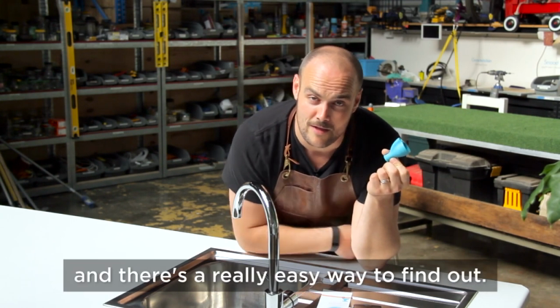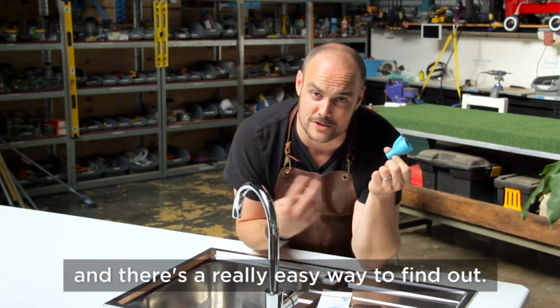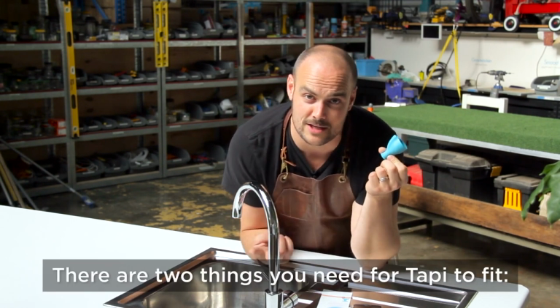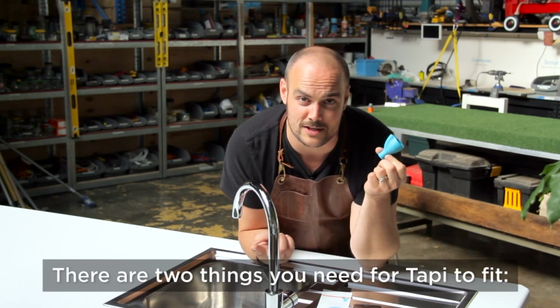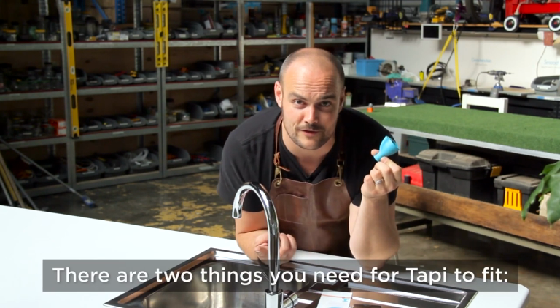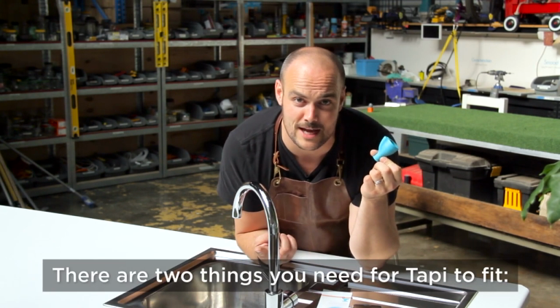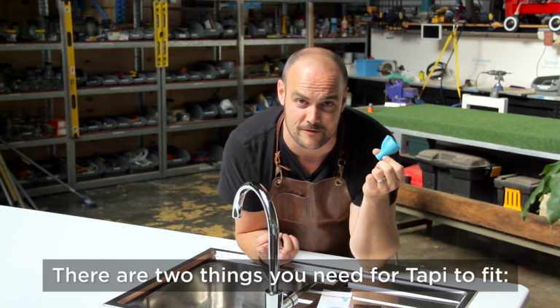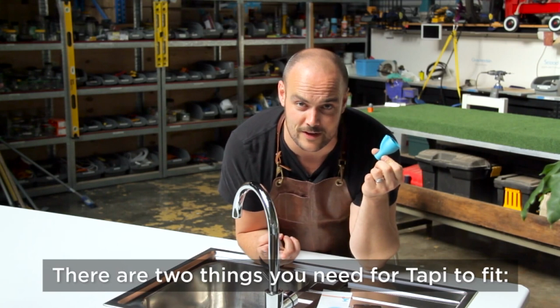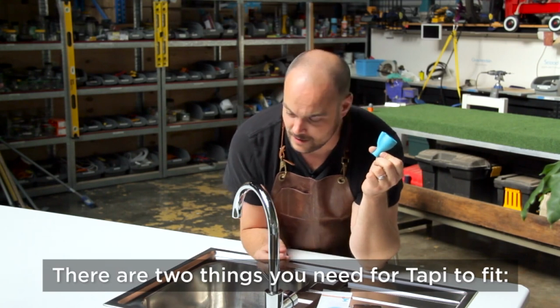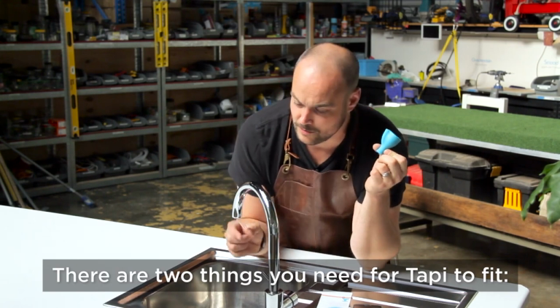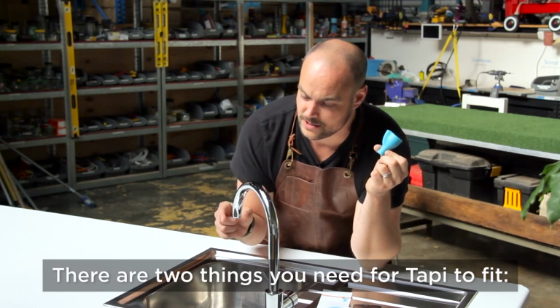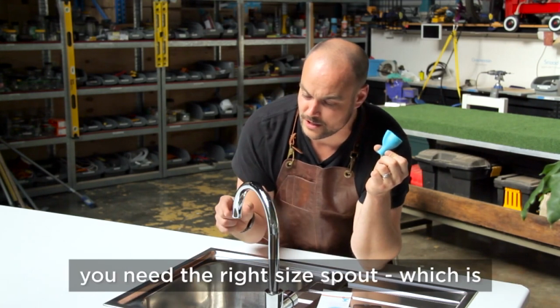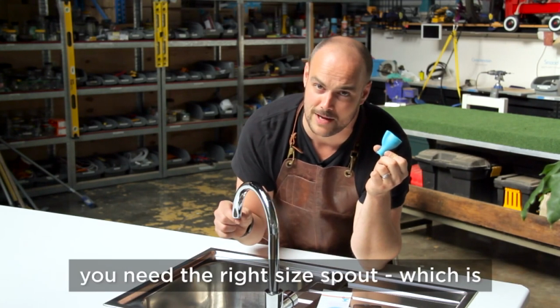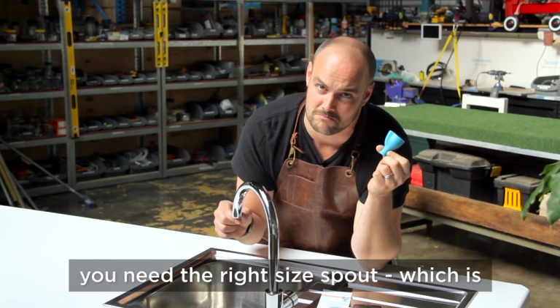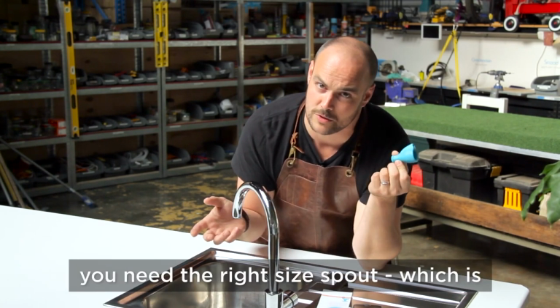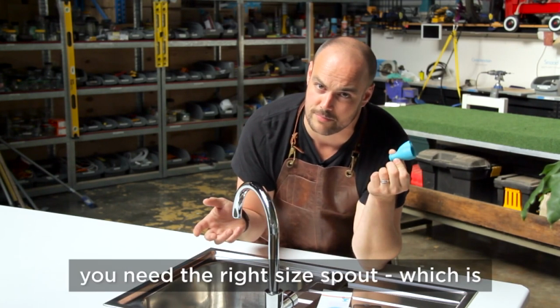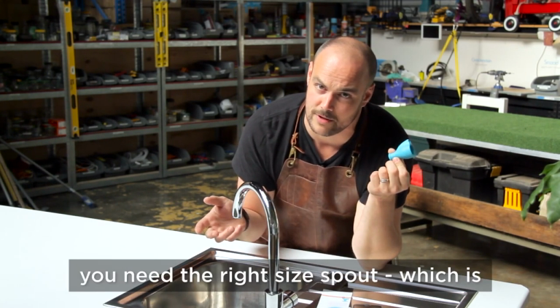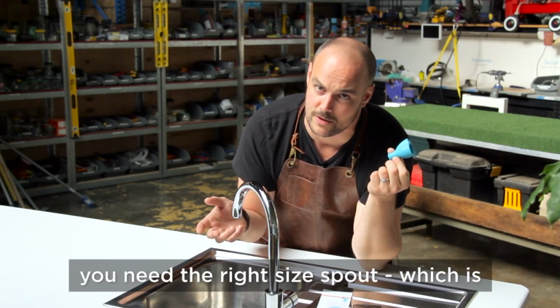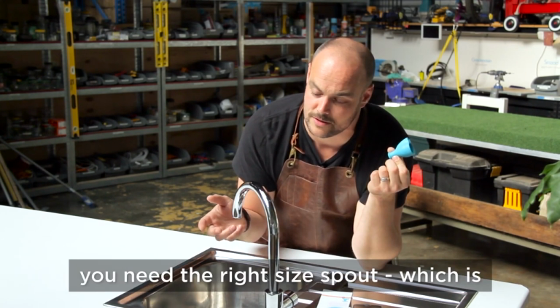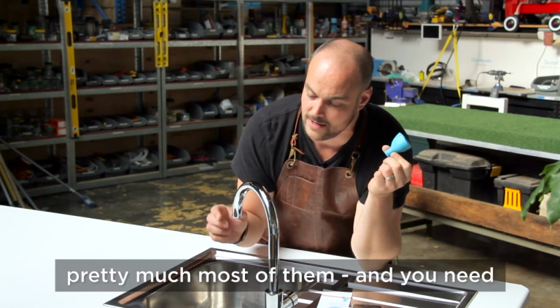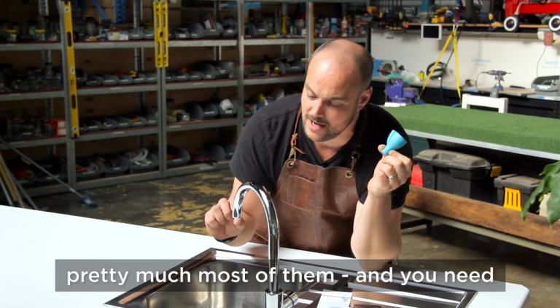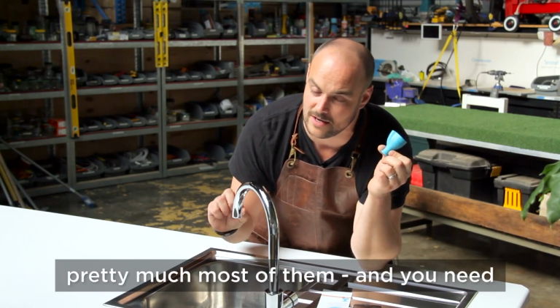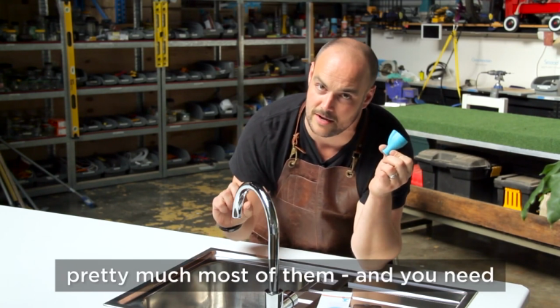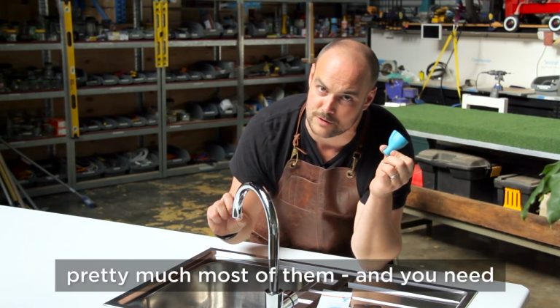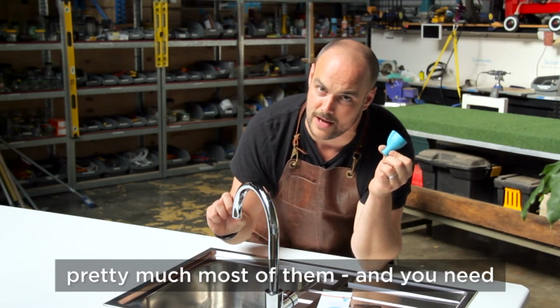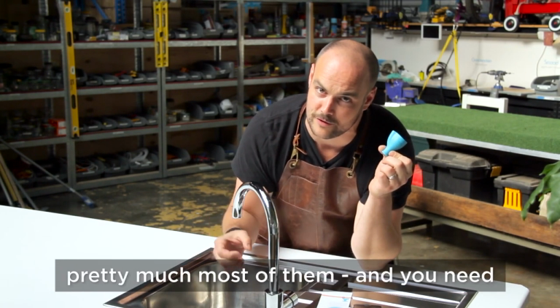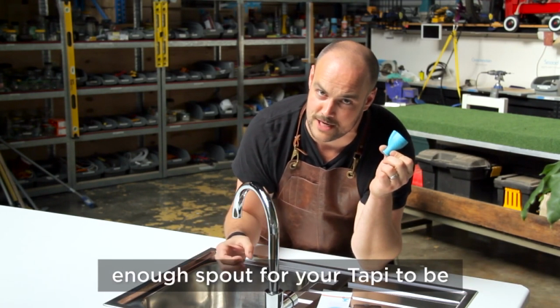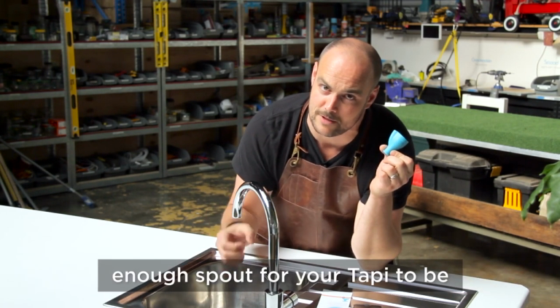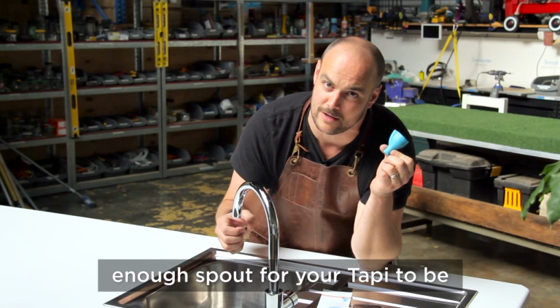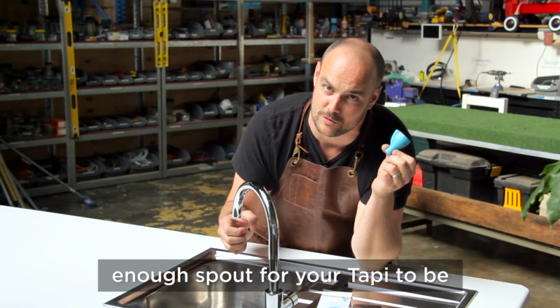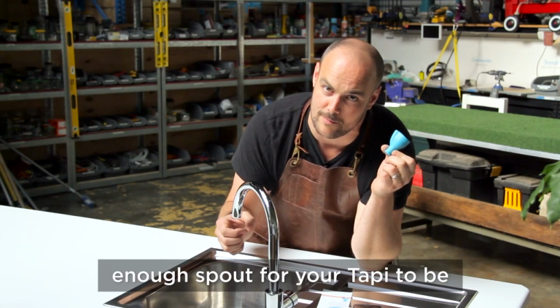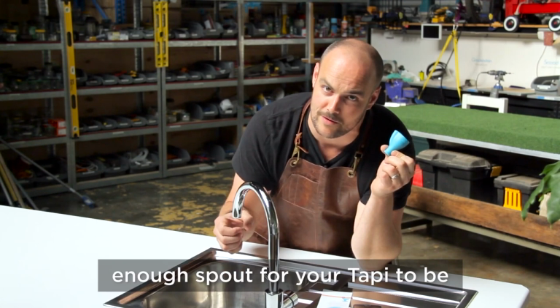There are two things you need for your Tappy to fit. You need the right size spout, which covers pretty much most of them, and you need enough spout for your Tappy to be able to grab on.